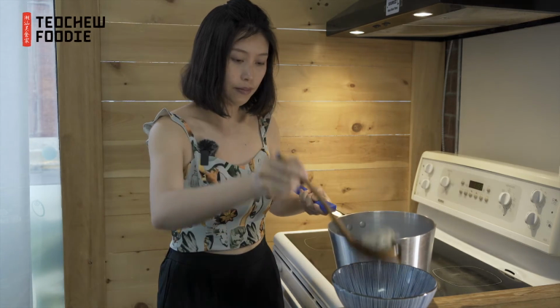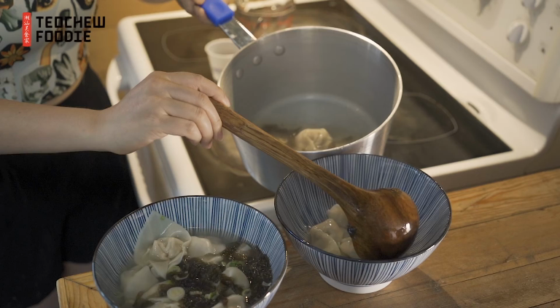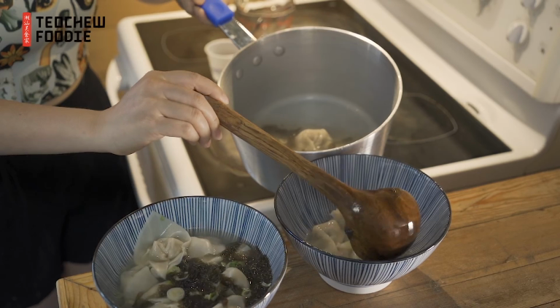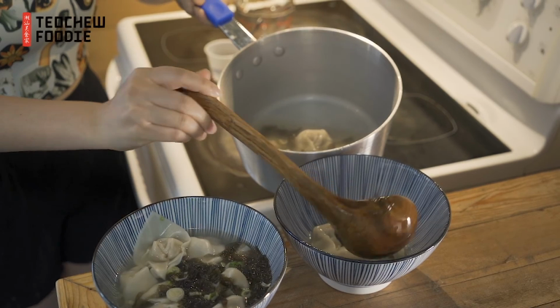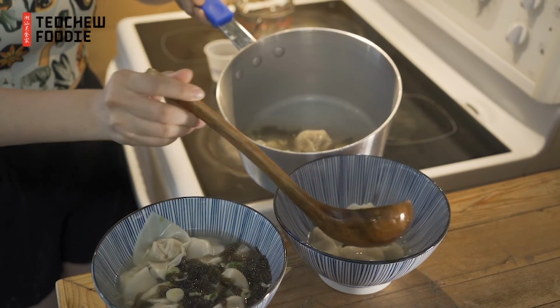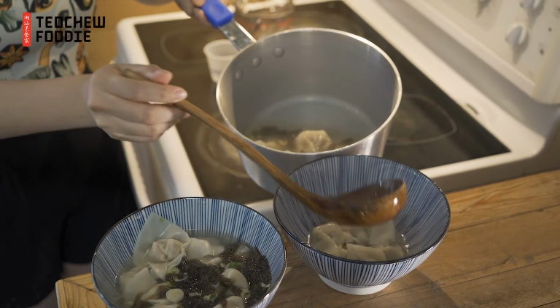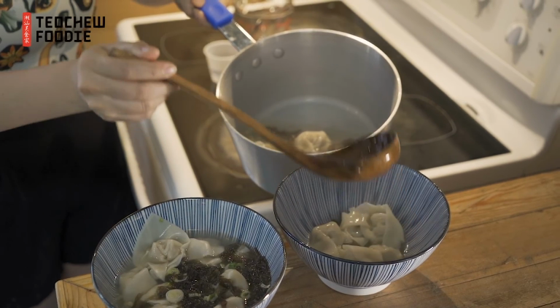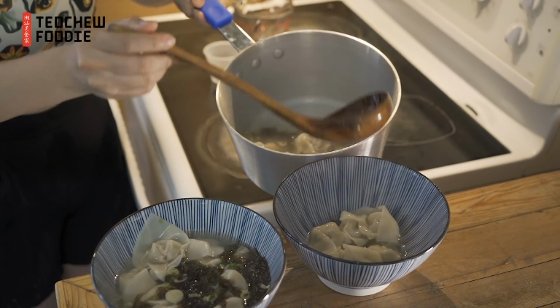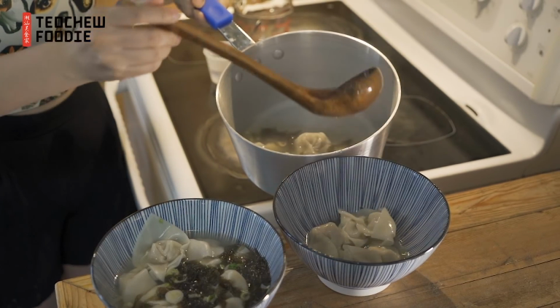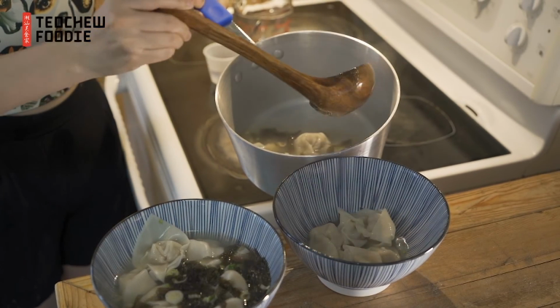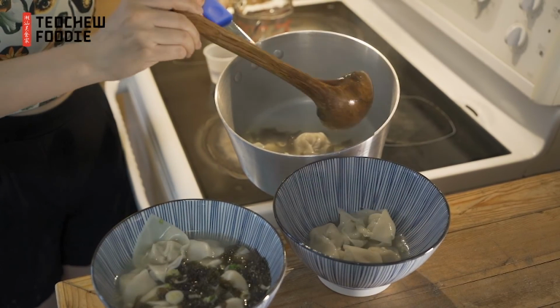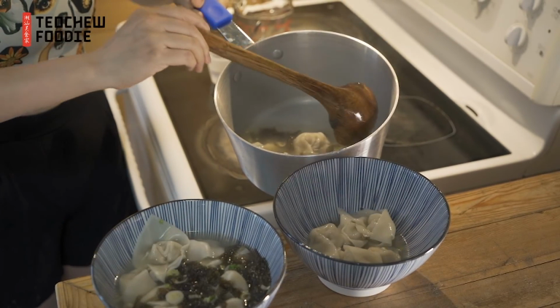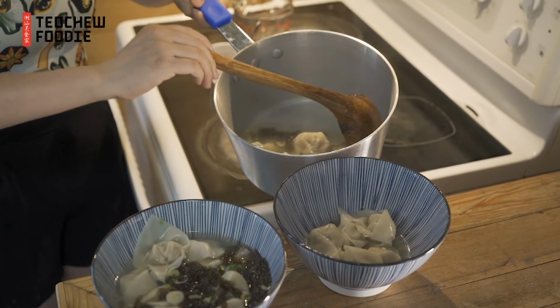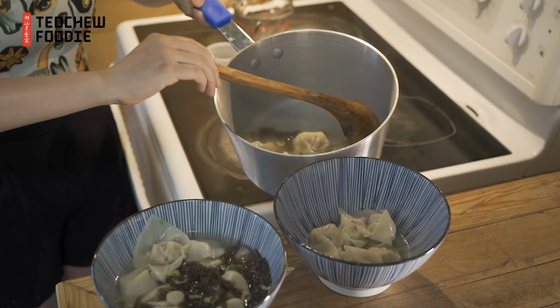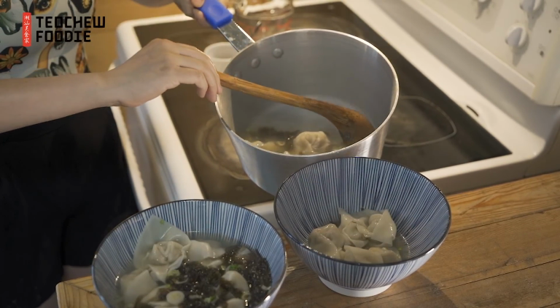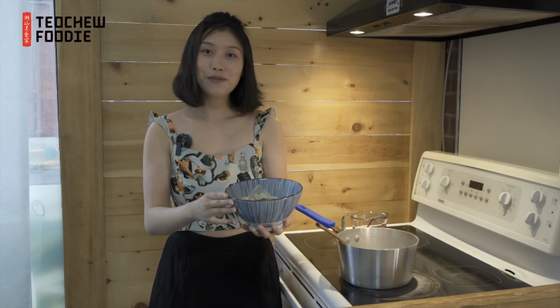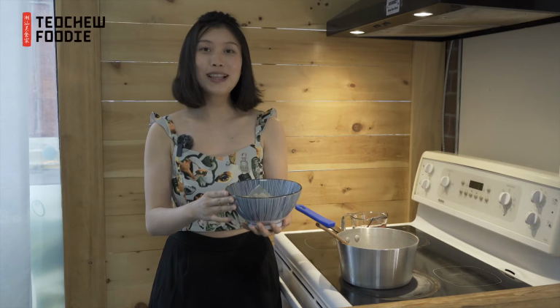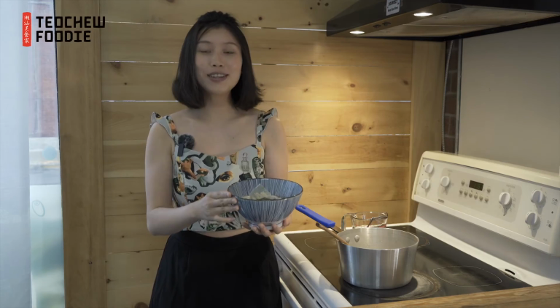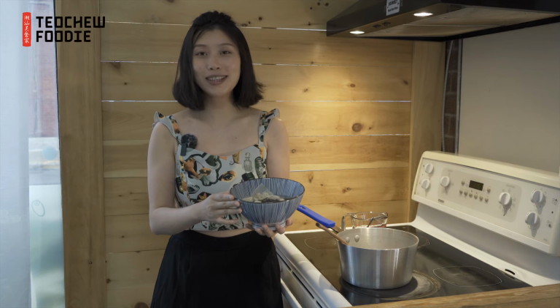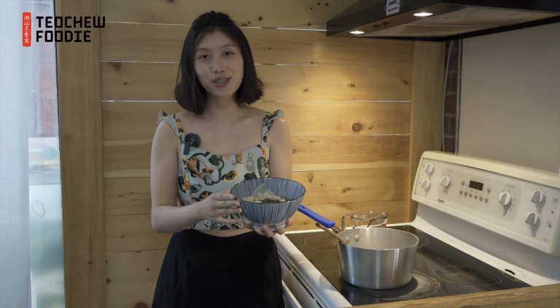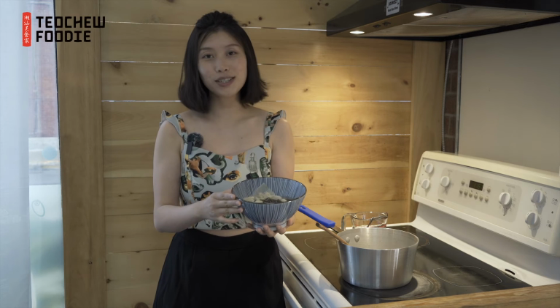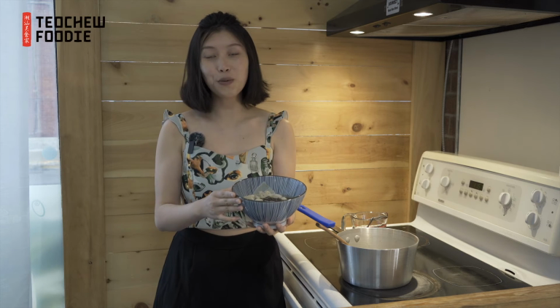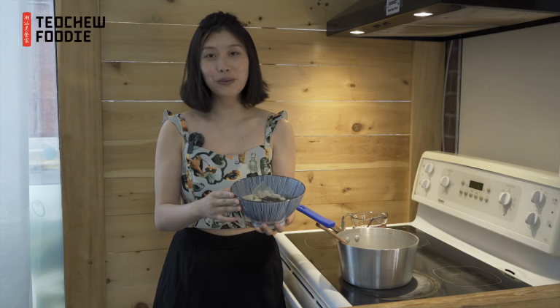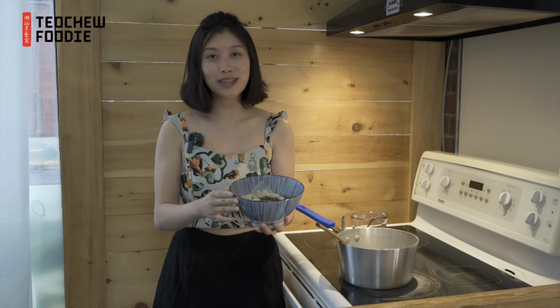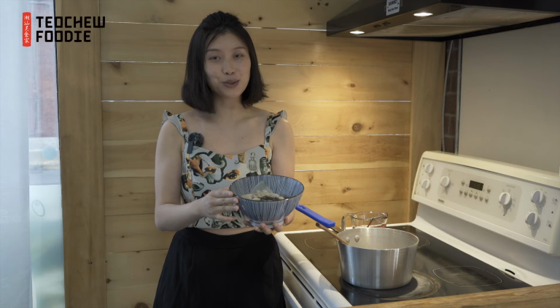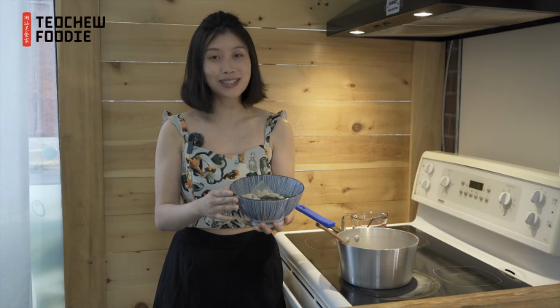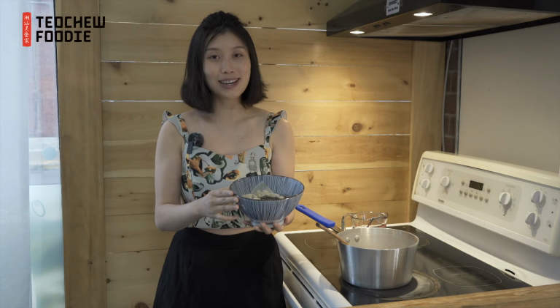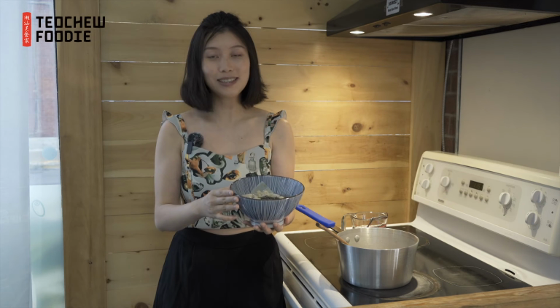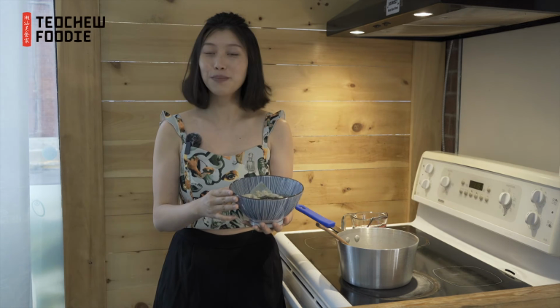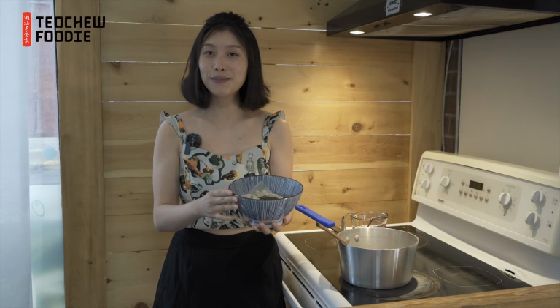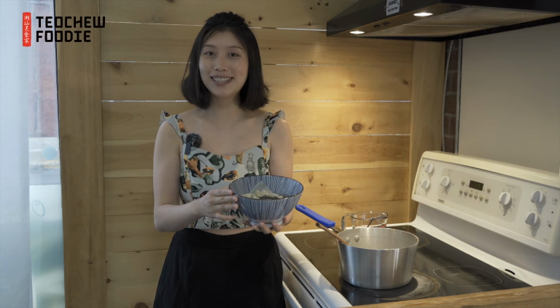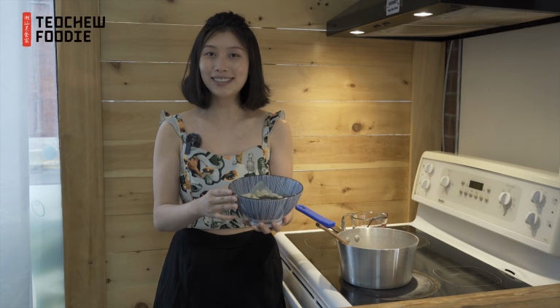And now we can put them into your bowl. Voila! Your delicious homemade wonton soup is done. Bon appétit!